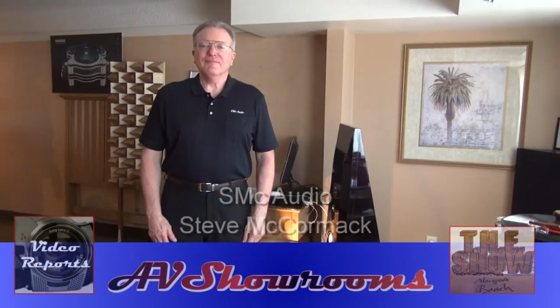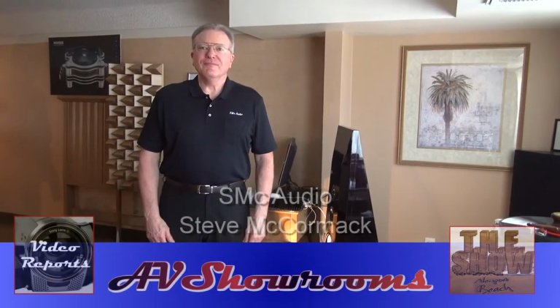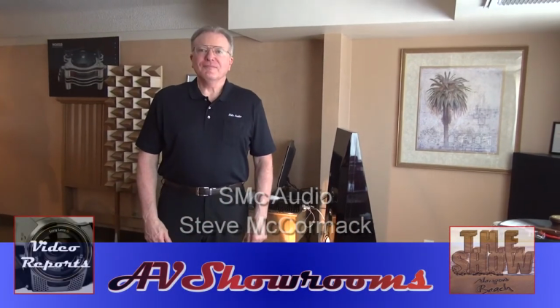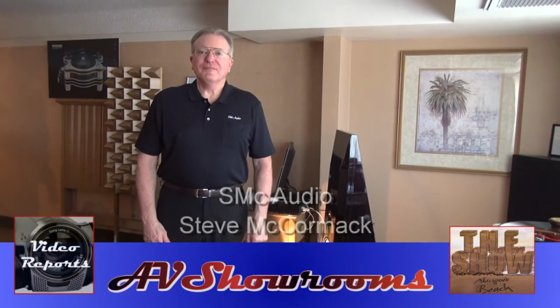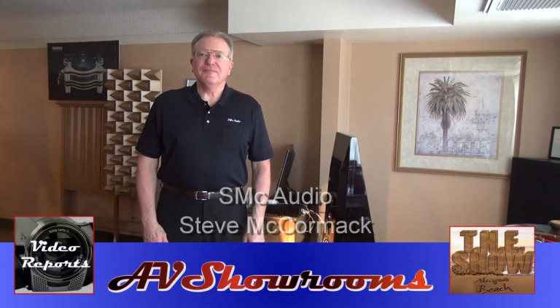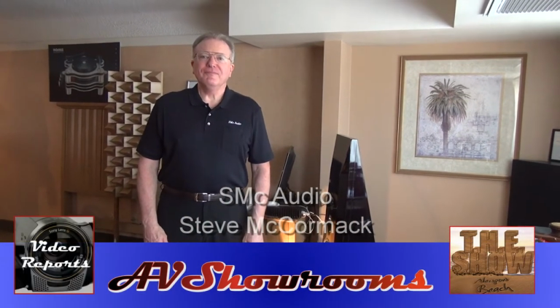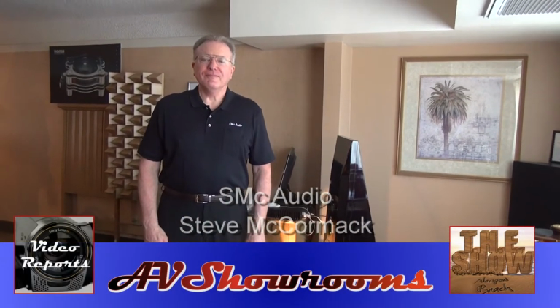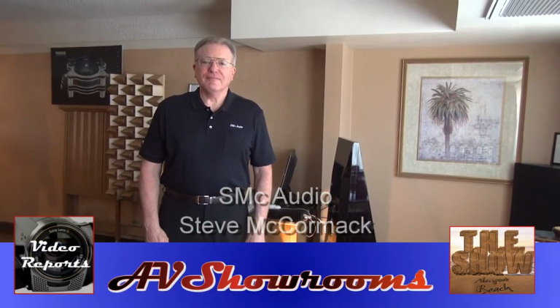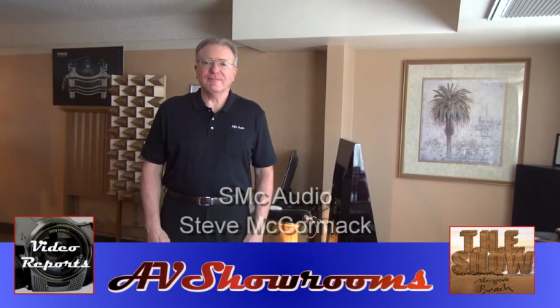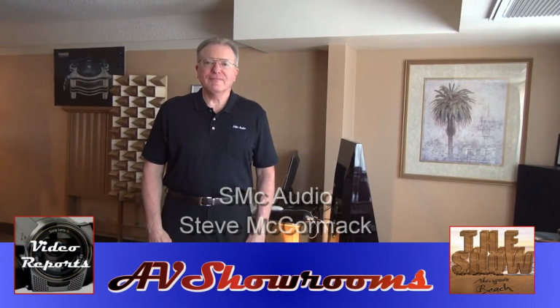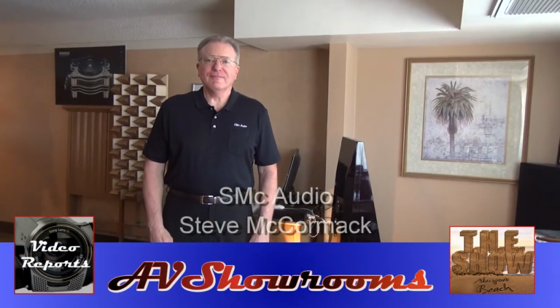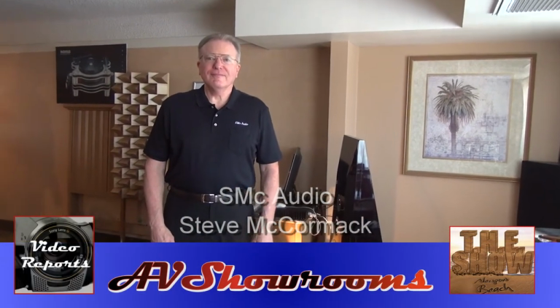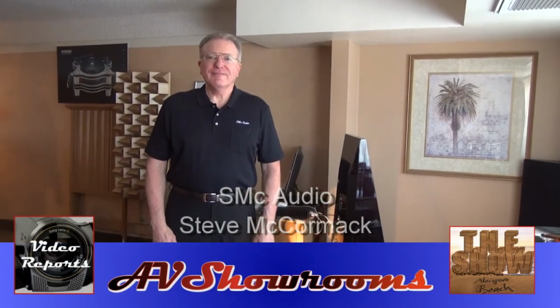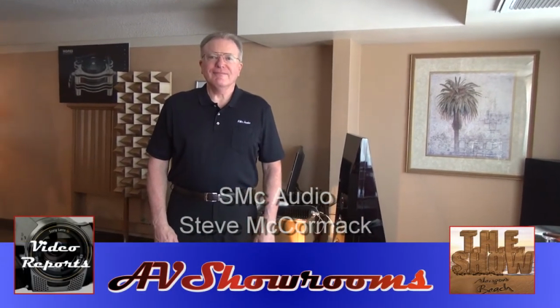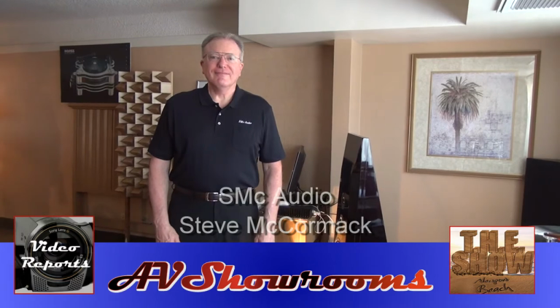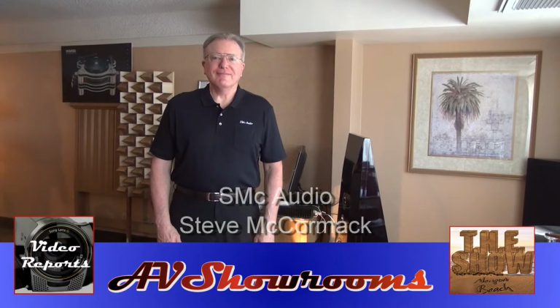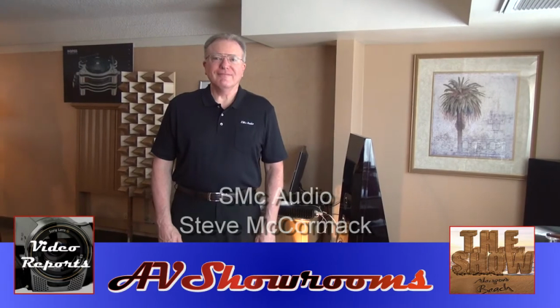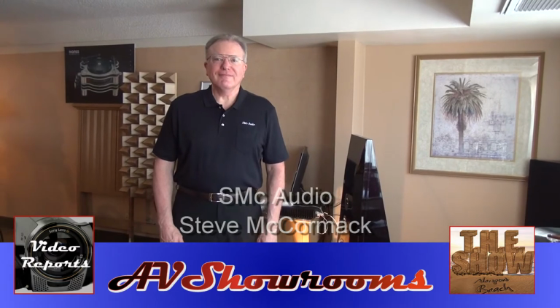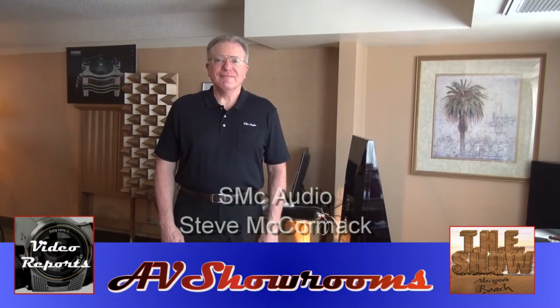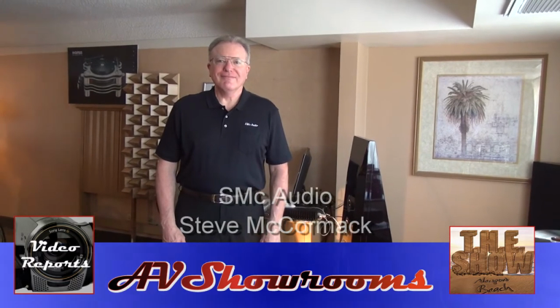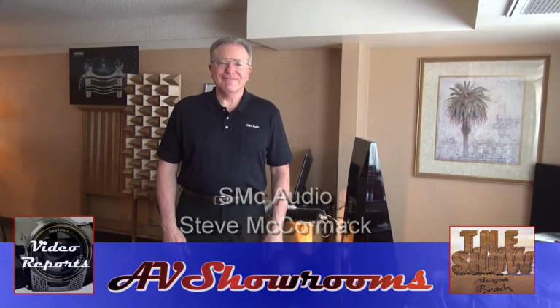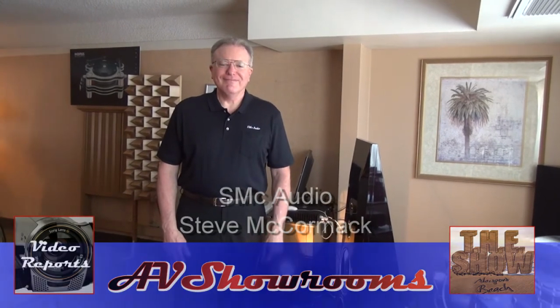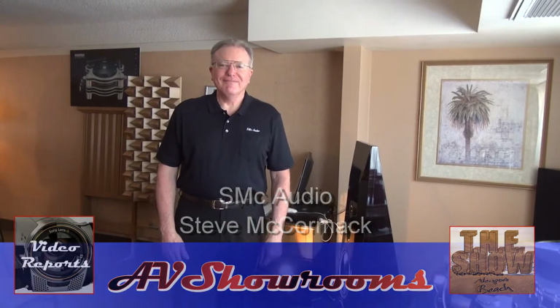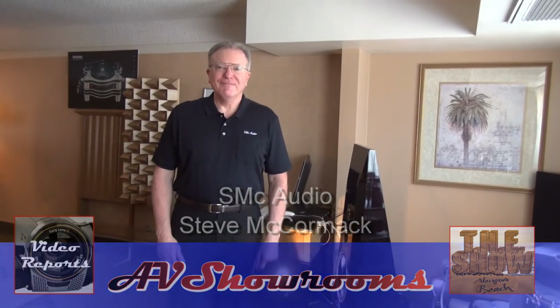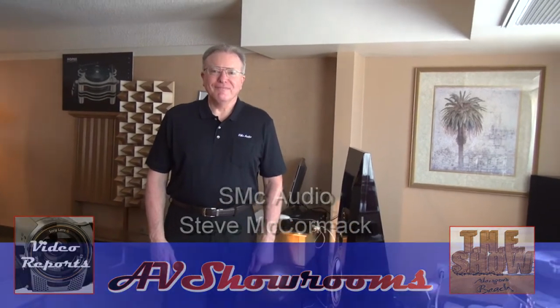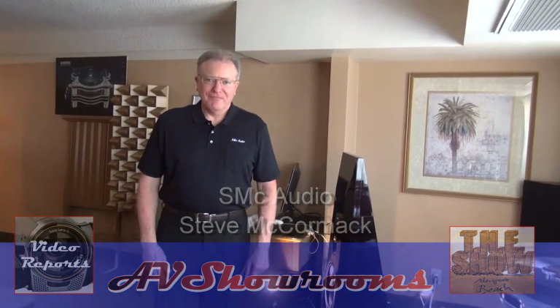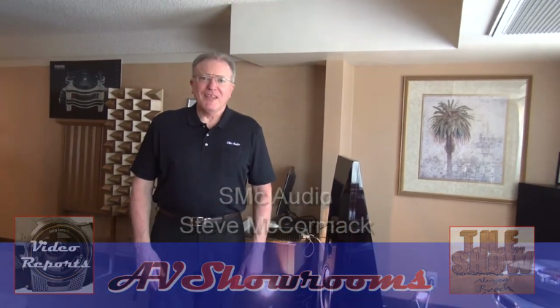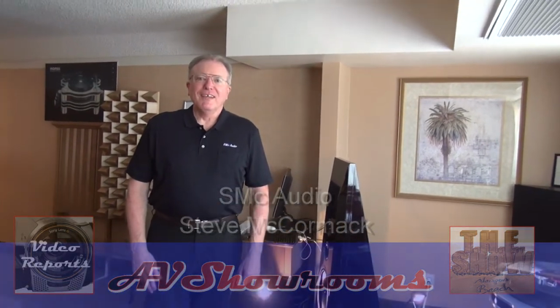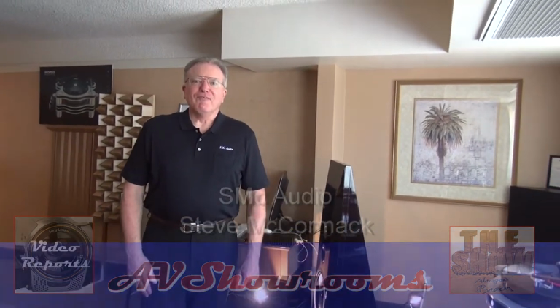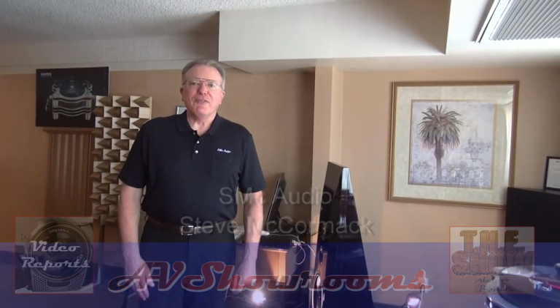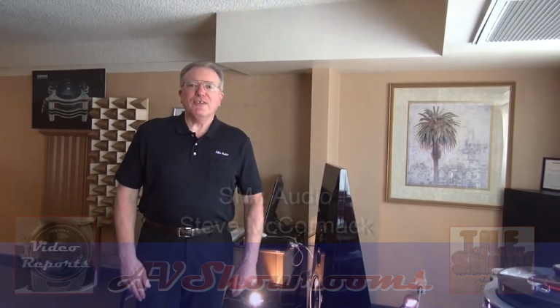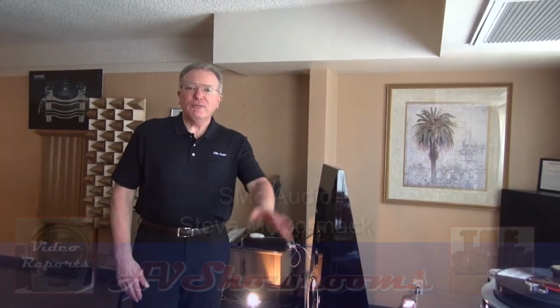I'm Peter Berninger and I wanted you to meet the designer of the preamplifier here, and it's Steve McCormick. Hi Steve, how are you? Fine, thank you.